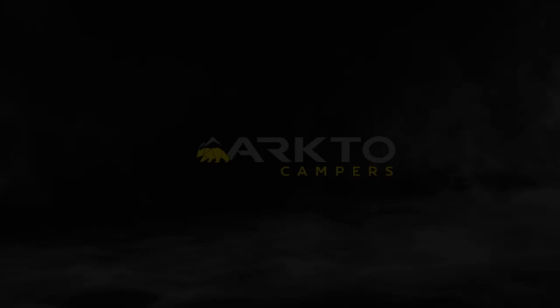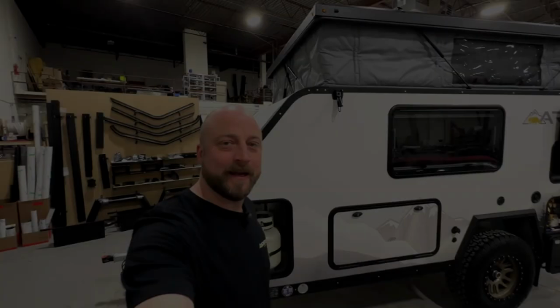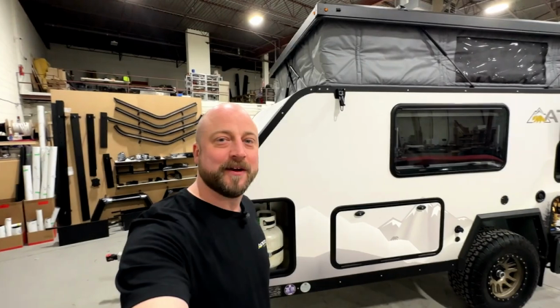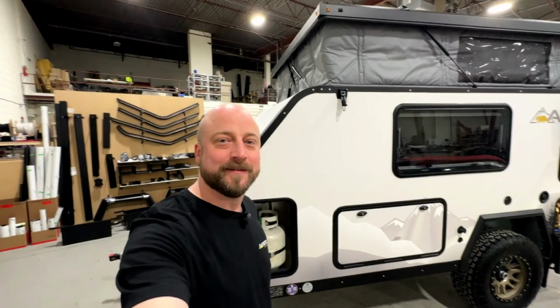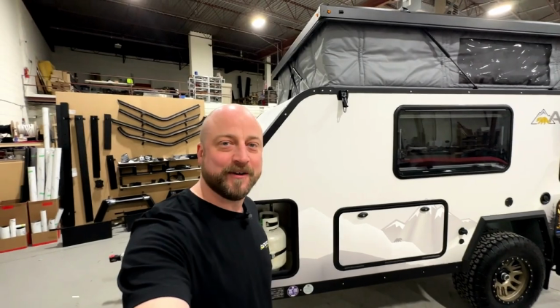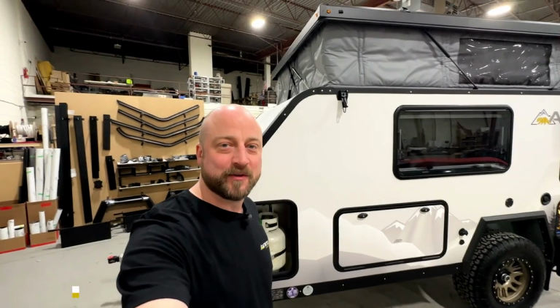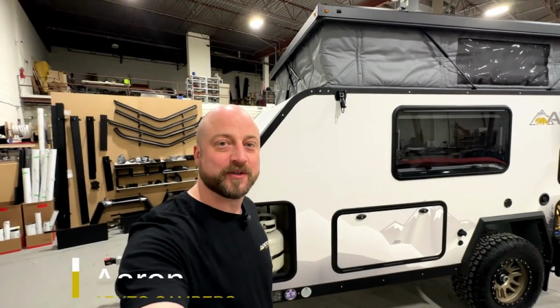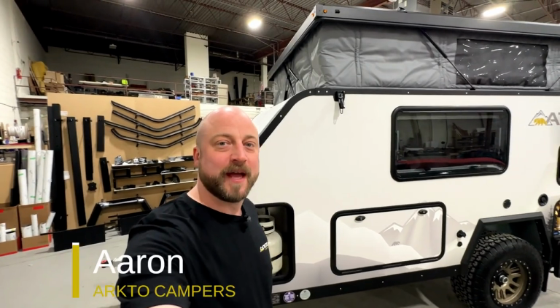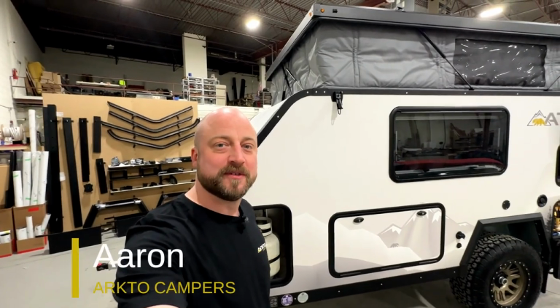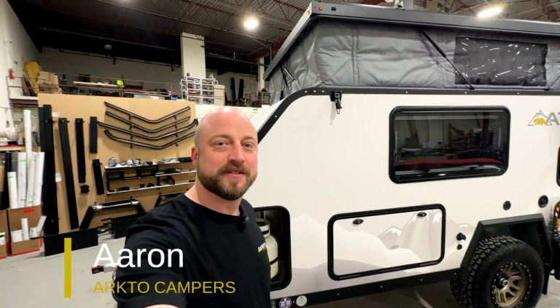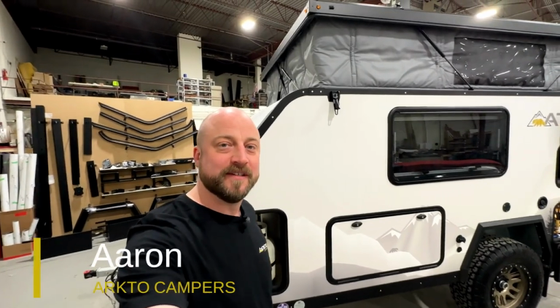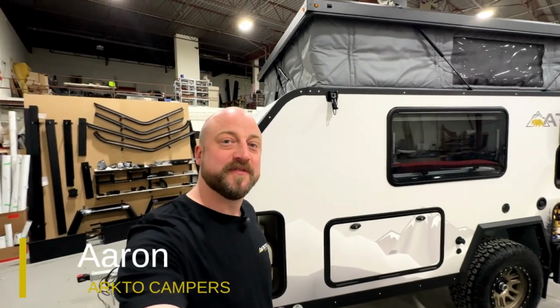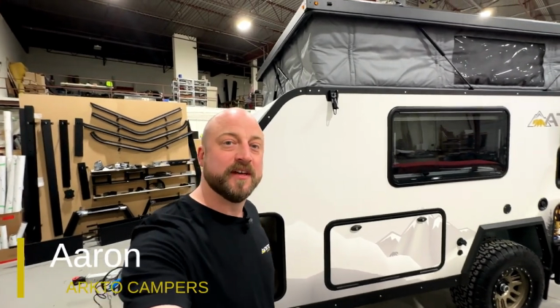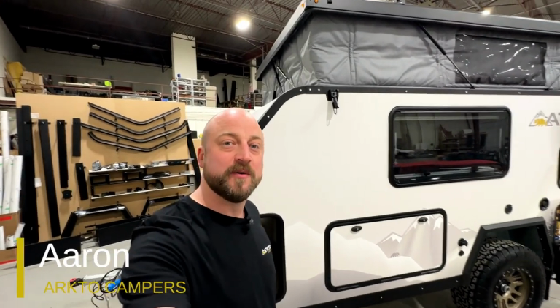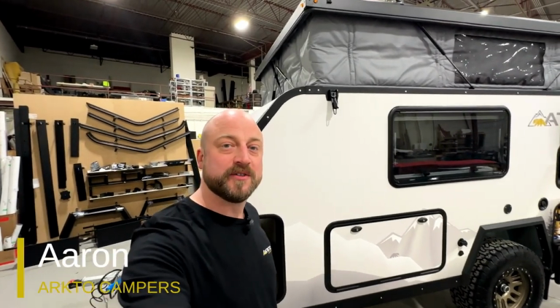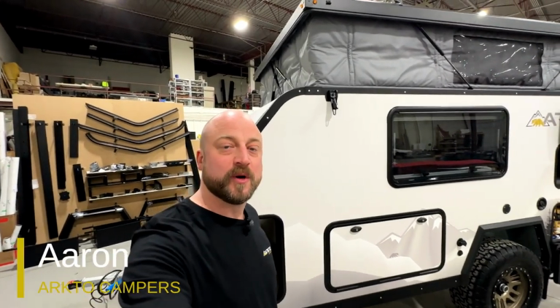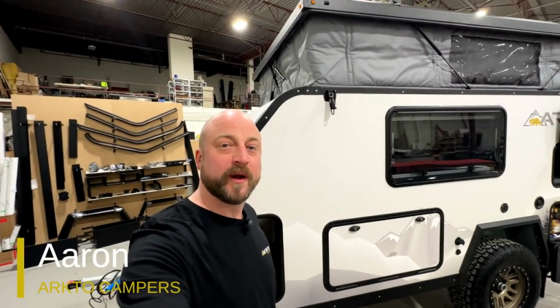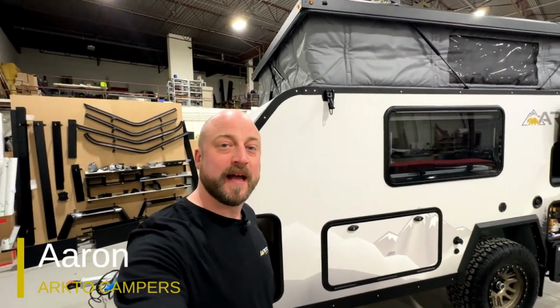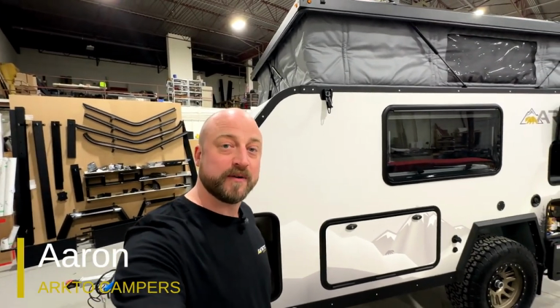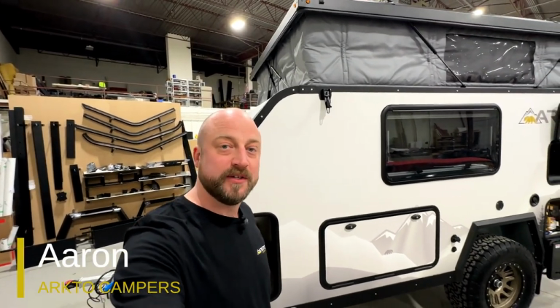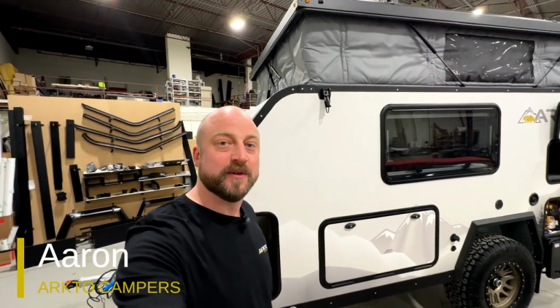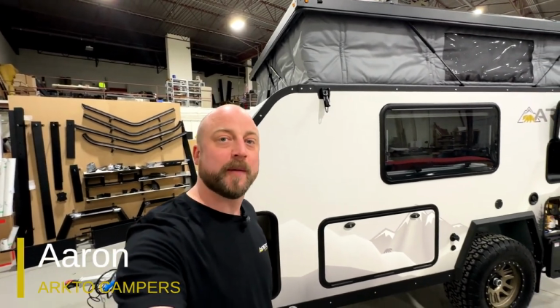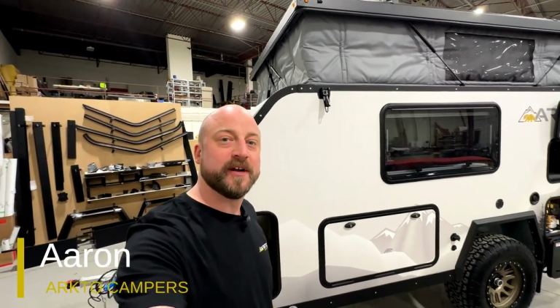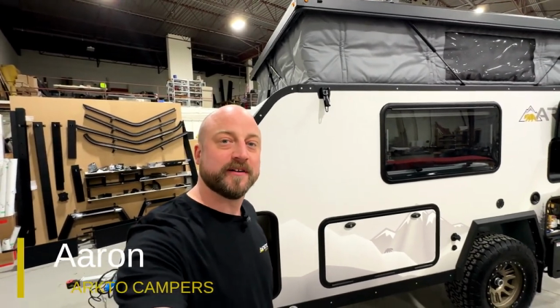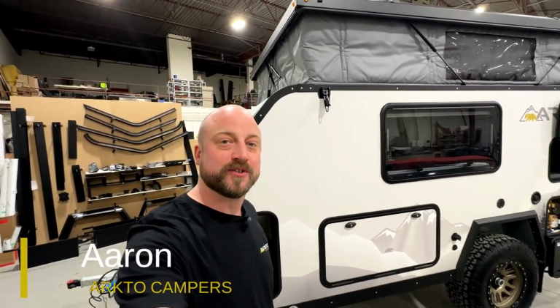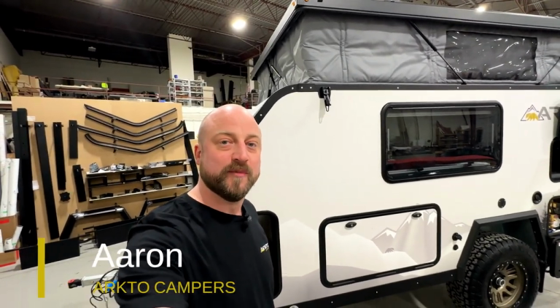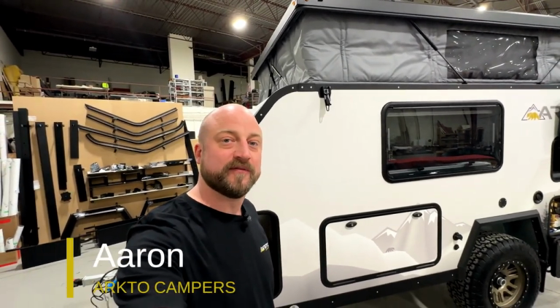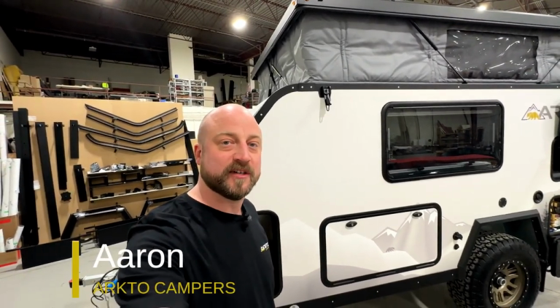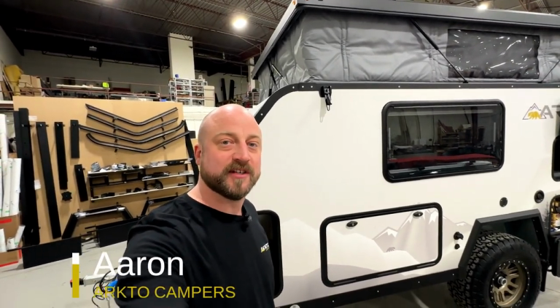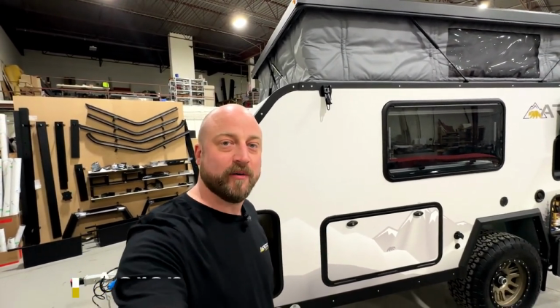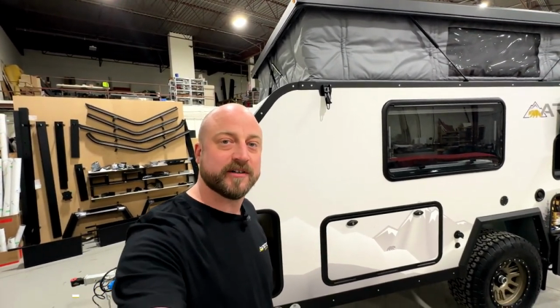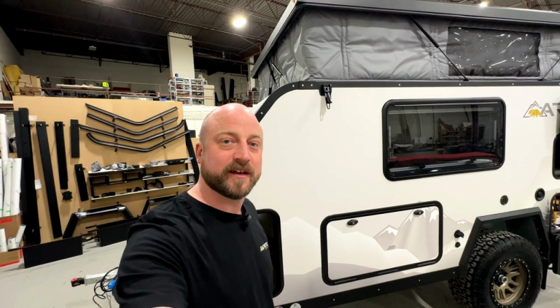Hey there, Aaron here with ArctoCampers. In this video we want to do a quick how-to on operating your Truma furnace and hot water tank.